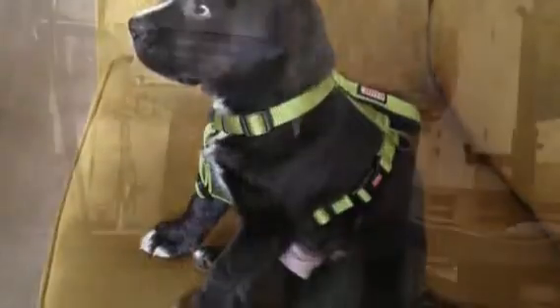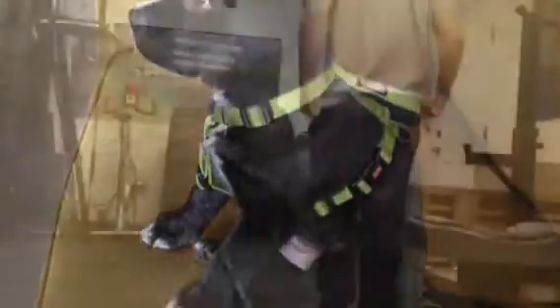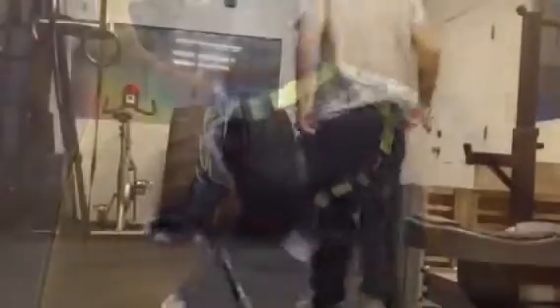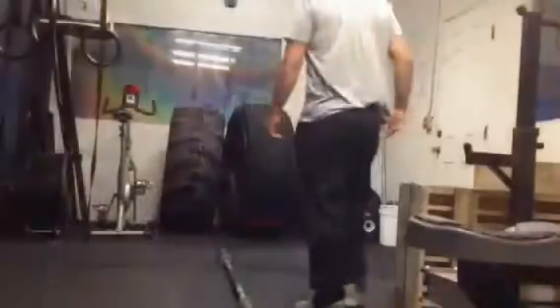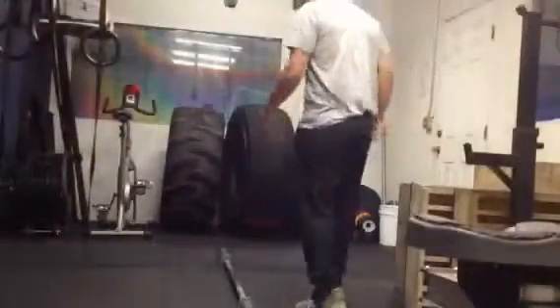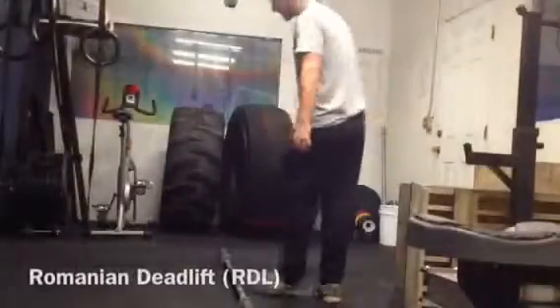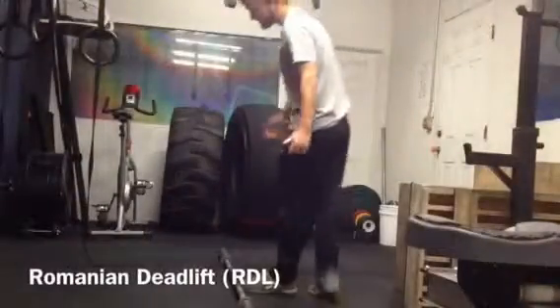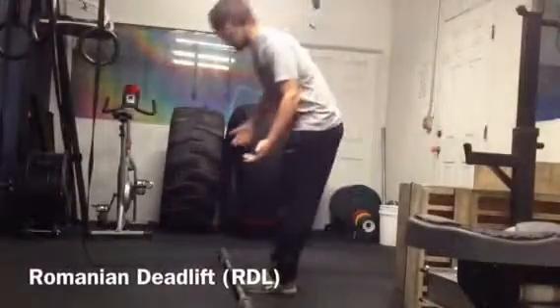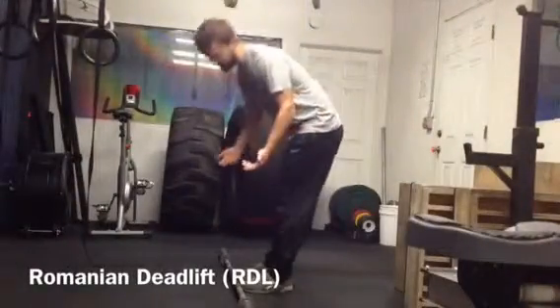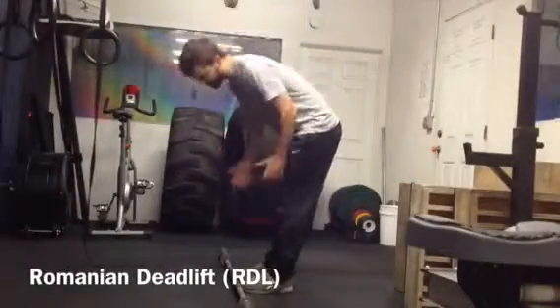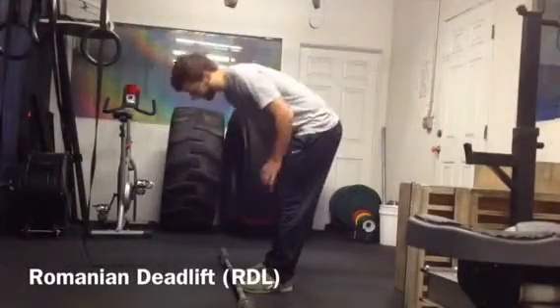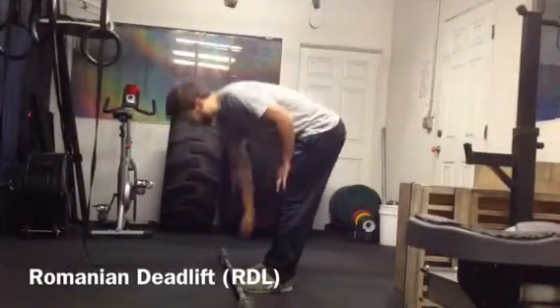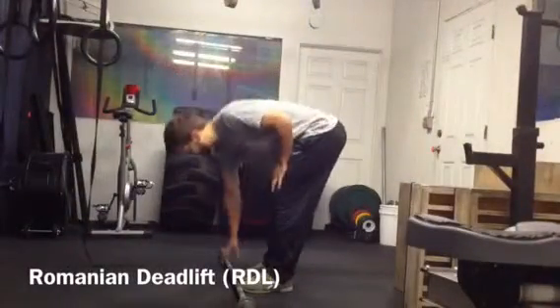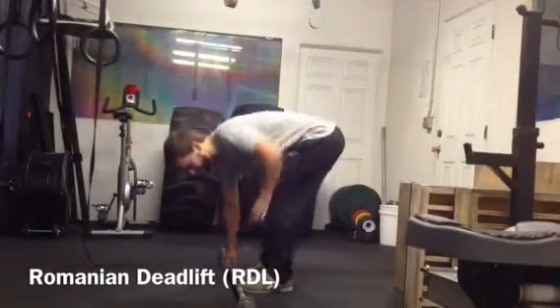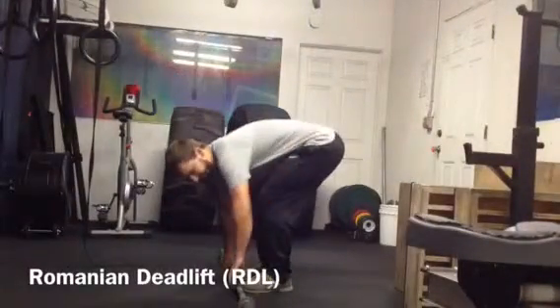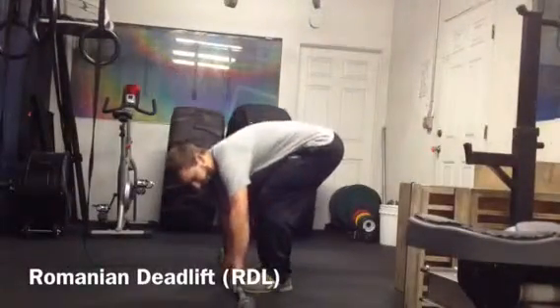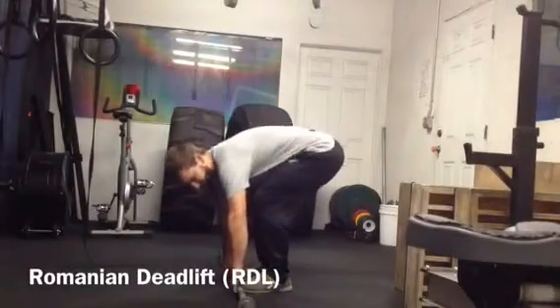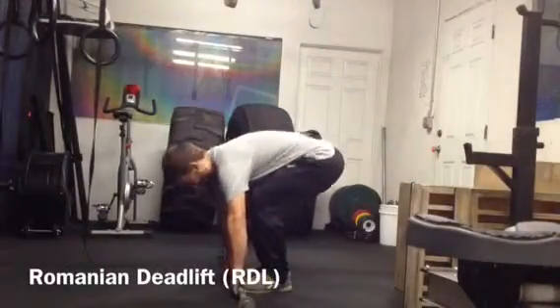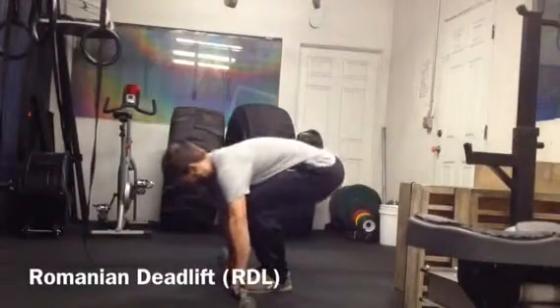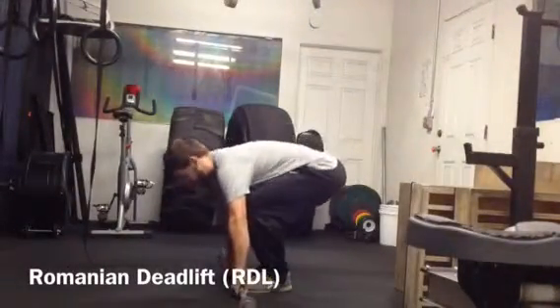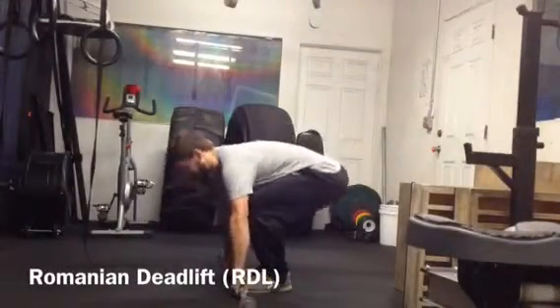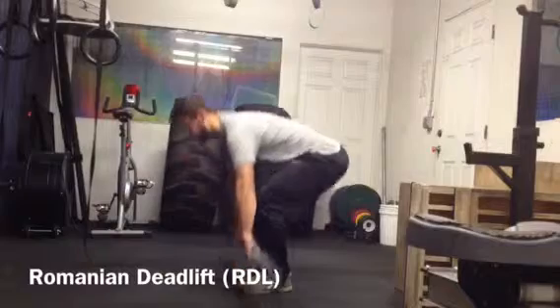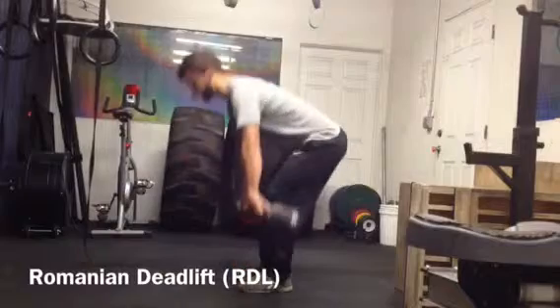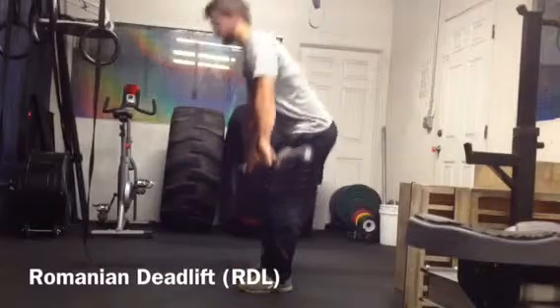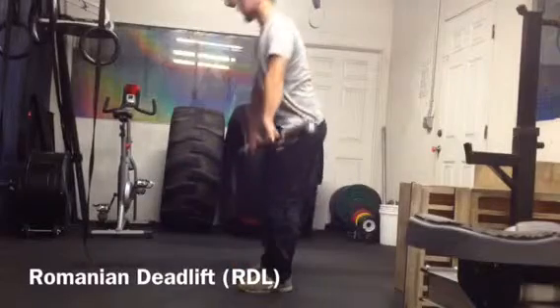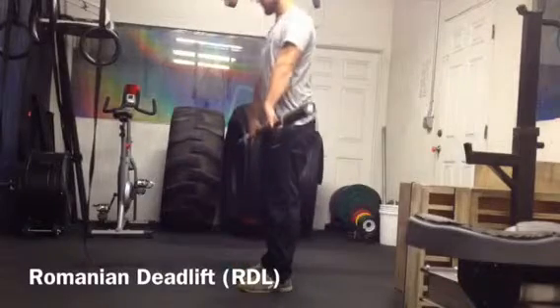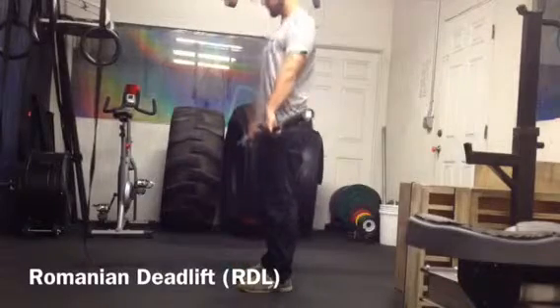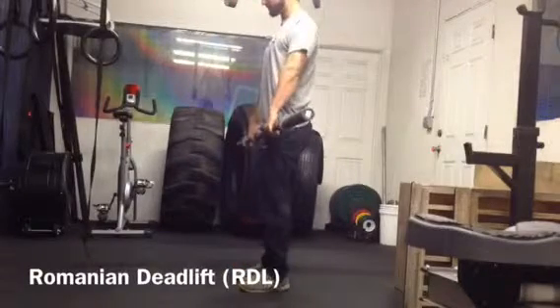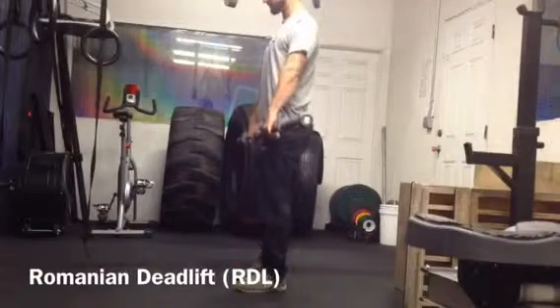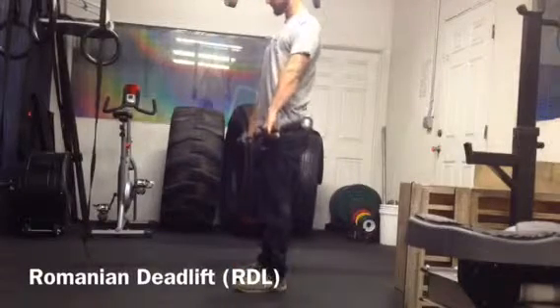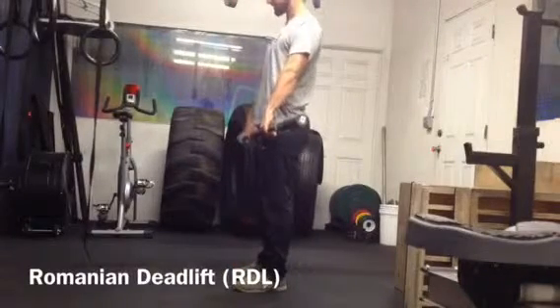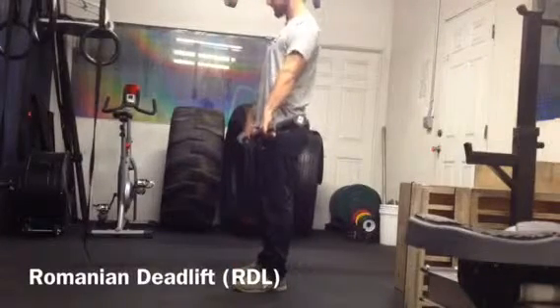I'm going to take a grip very similar to my knee, about the same width — slightly outside of my thighs. I'm going to grab the bottom and start standing tall.